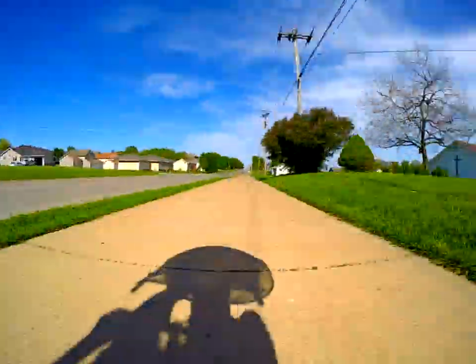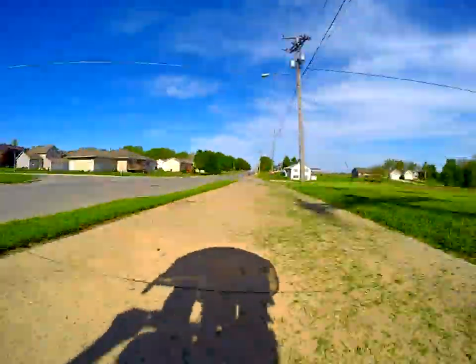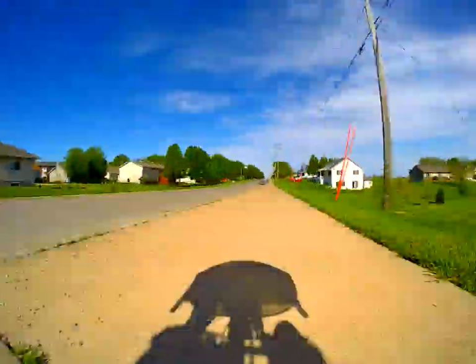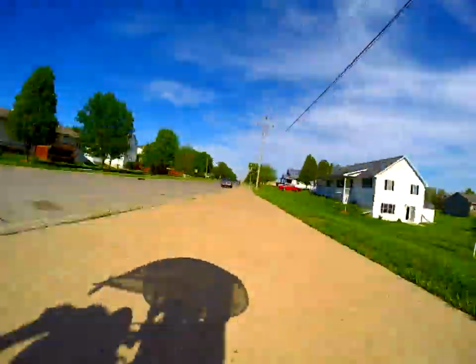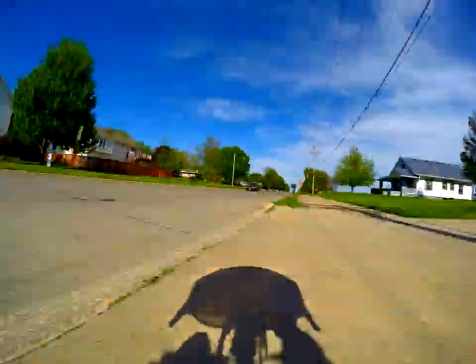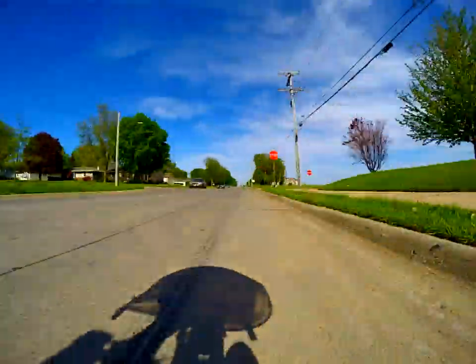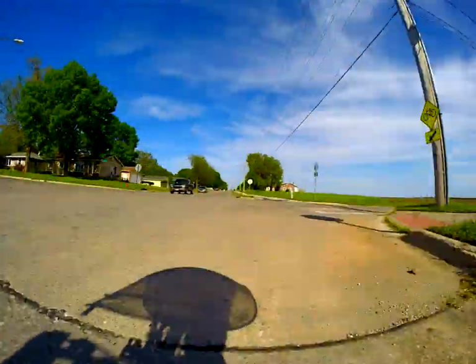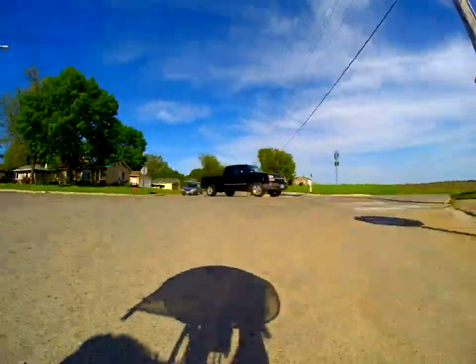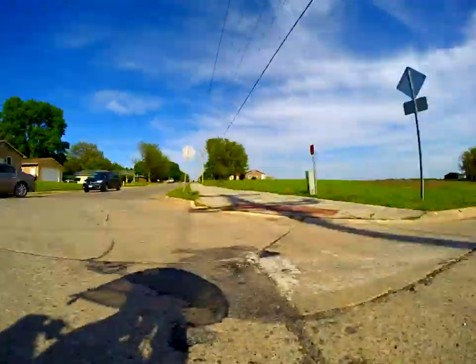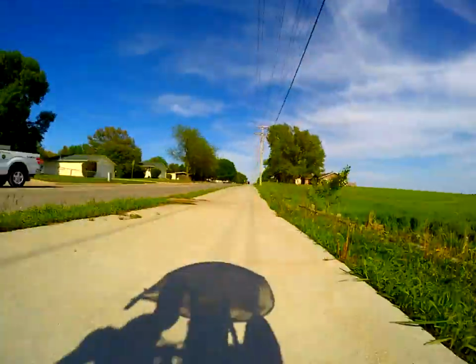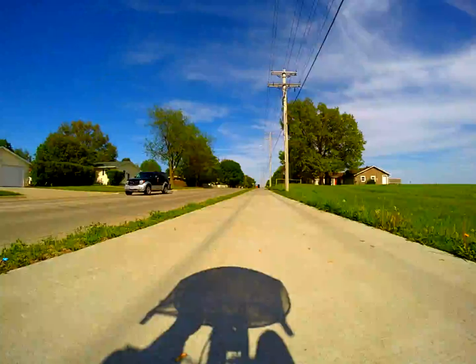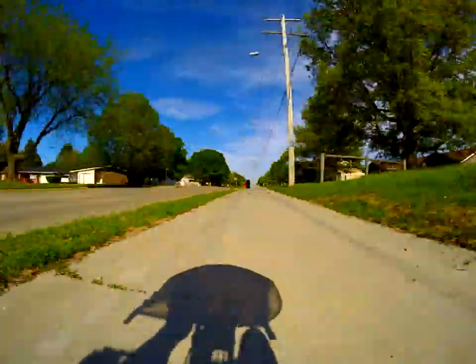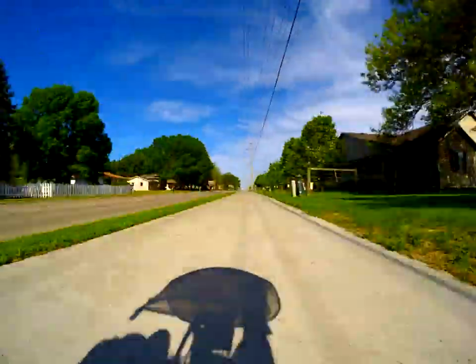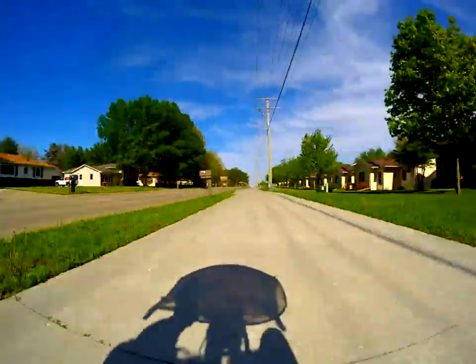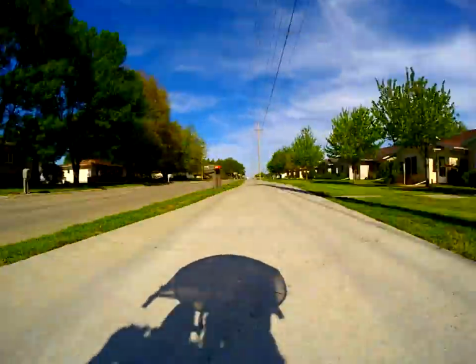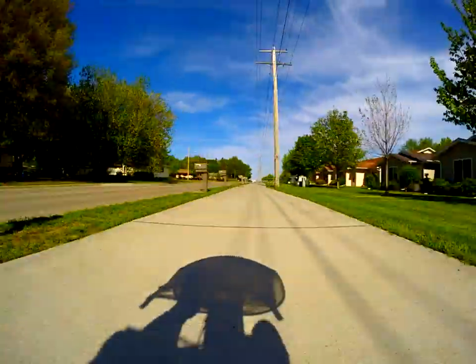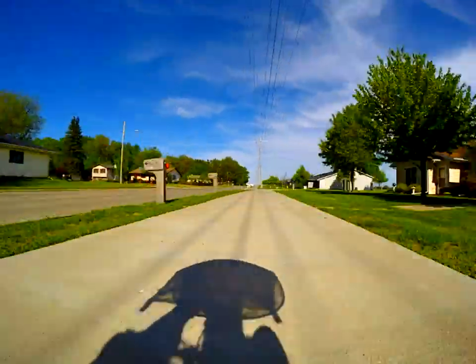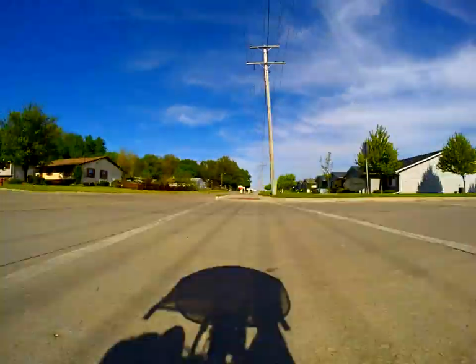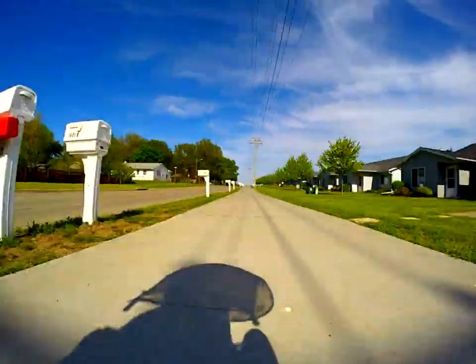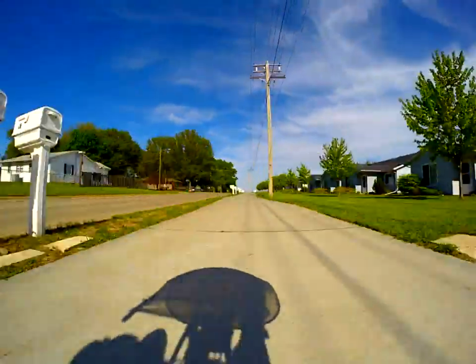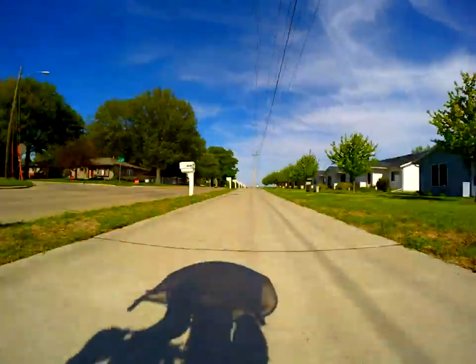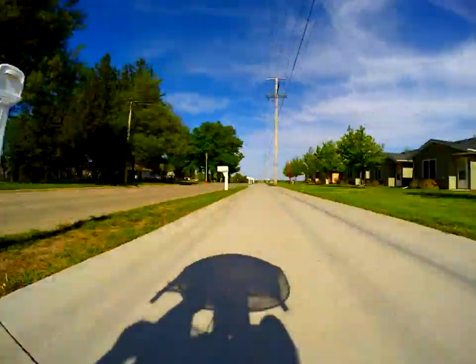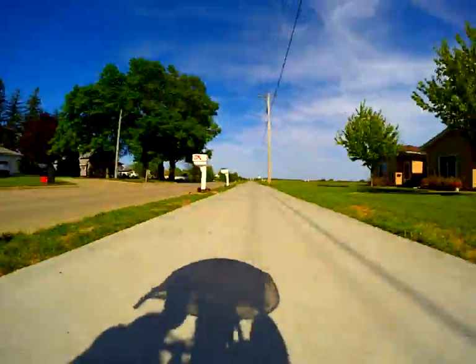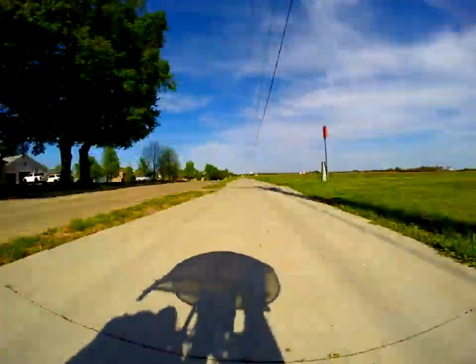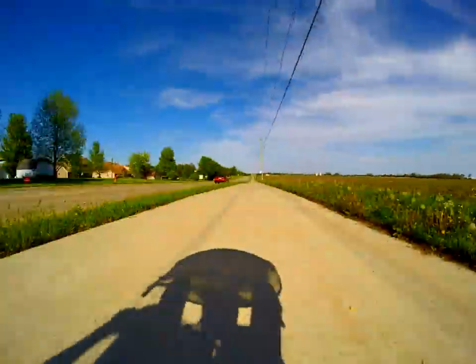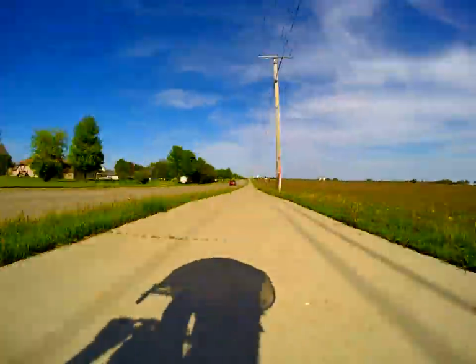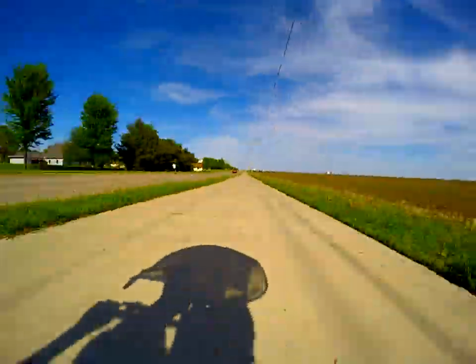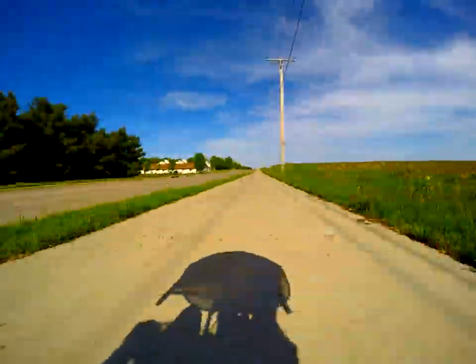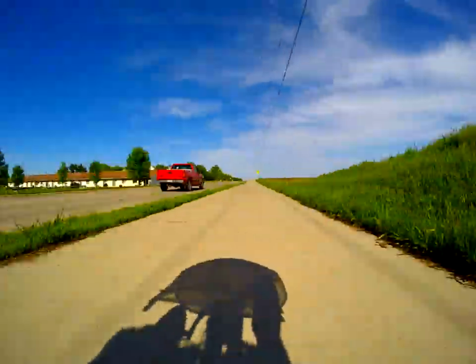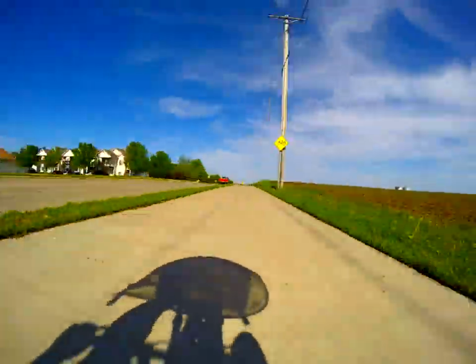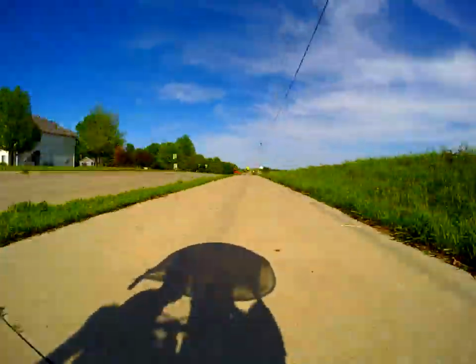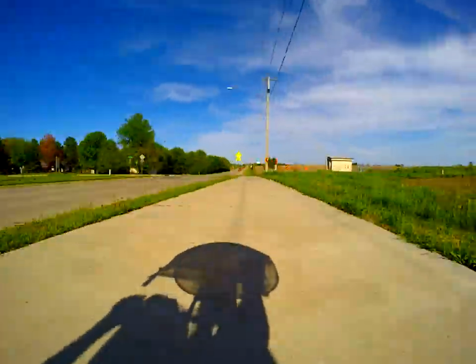Definitely have really sharp, vivid colors and stuff like that. Not sure if I like it. Still needs some work and some tweaking, but it's getting better.